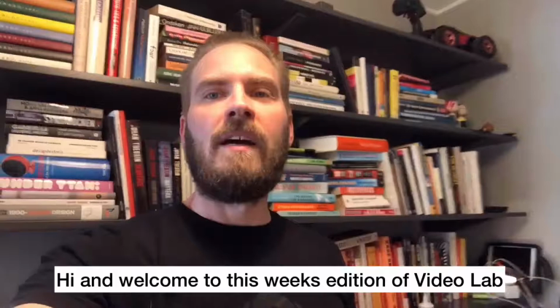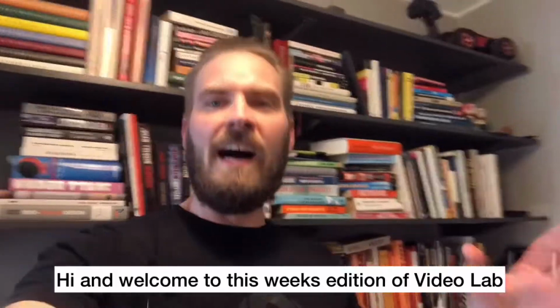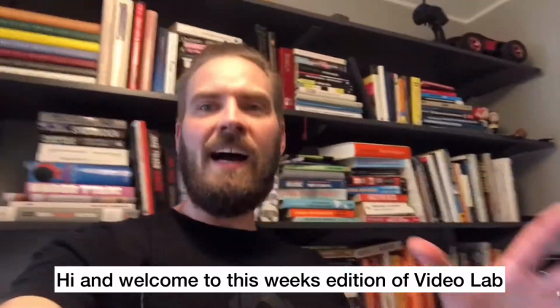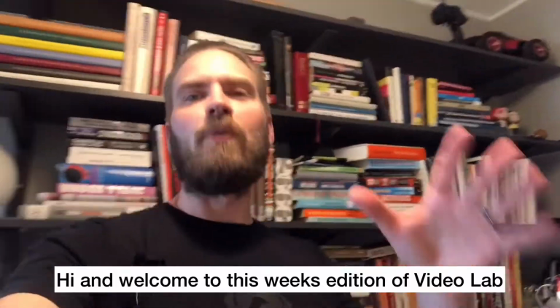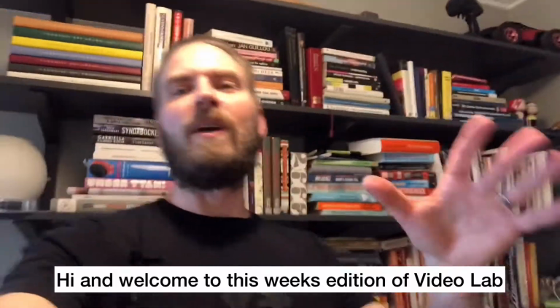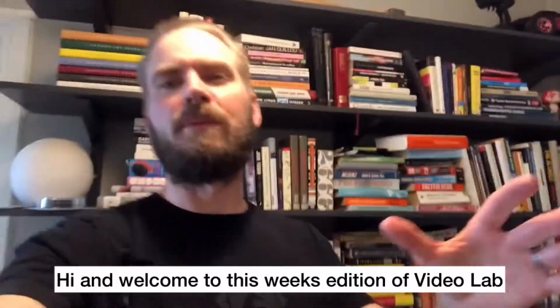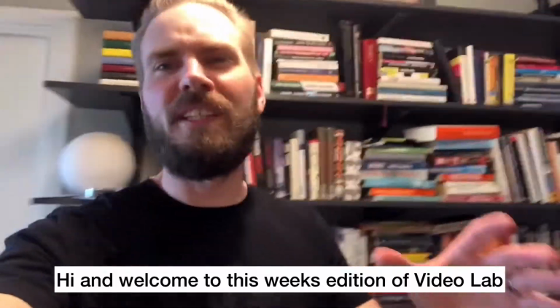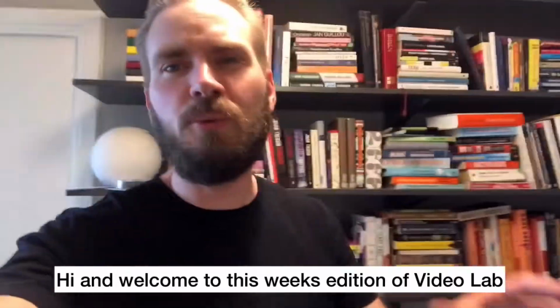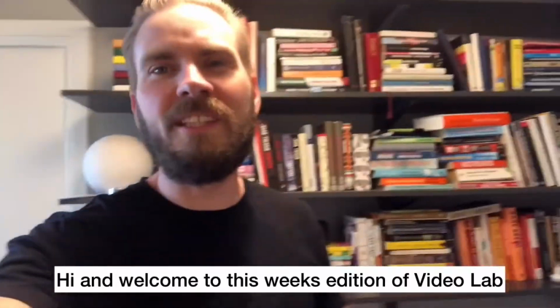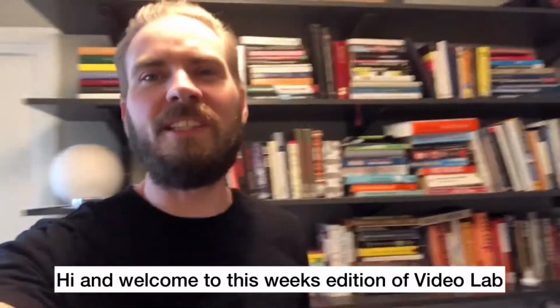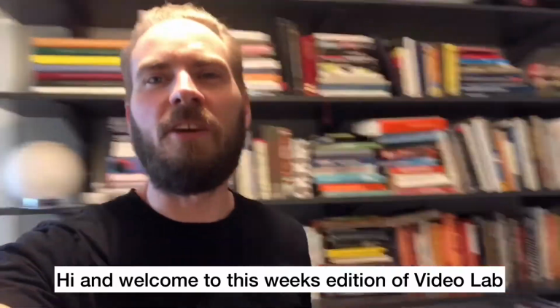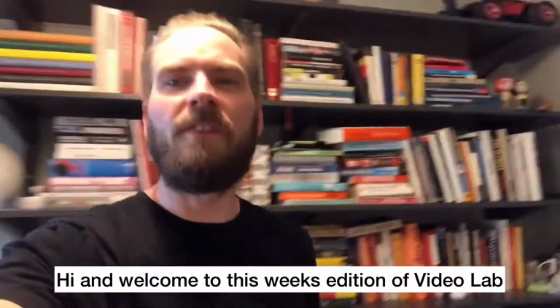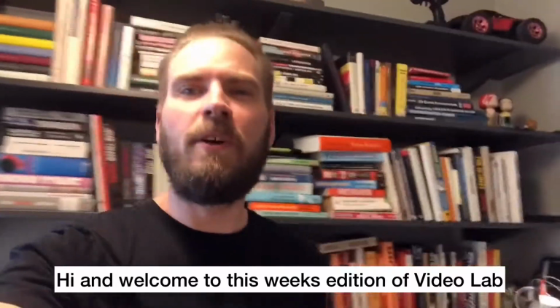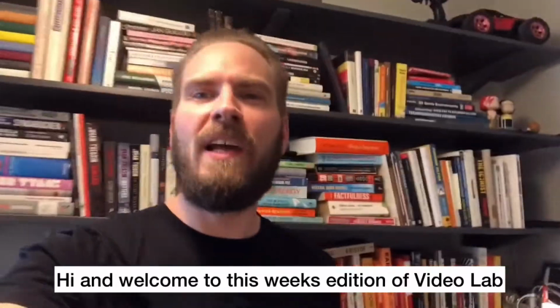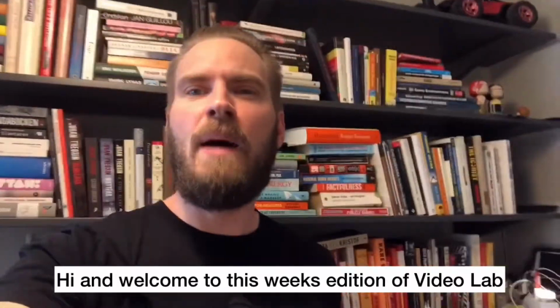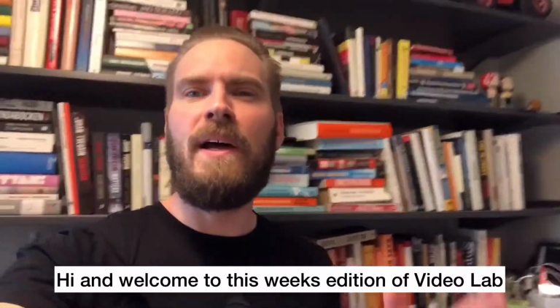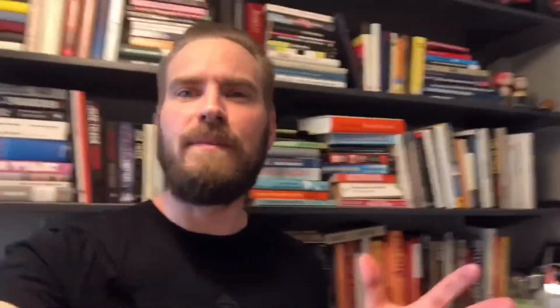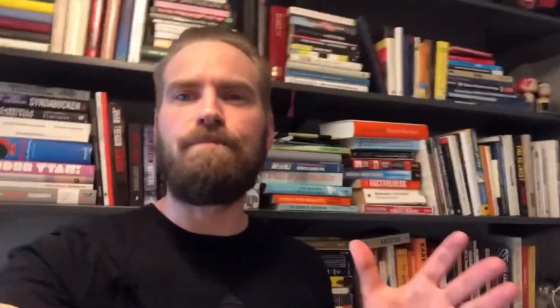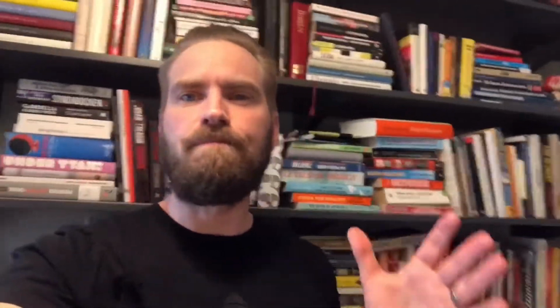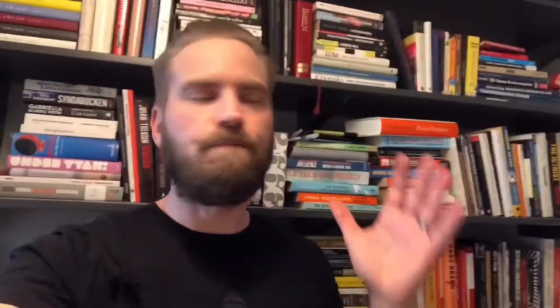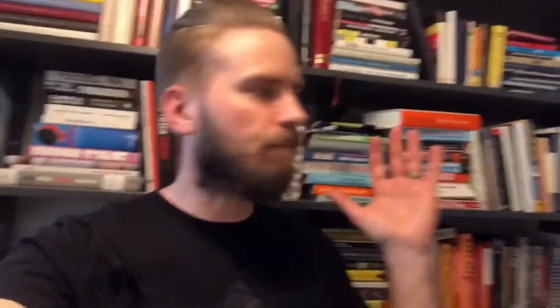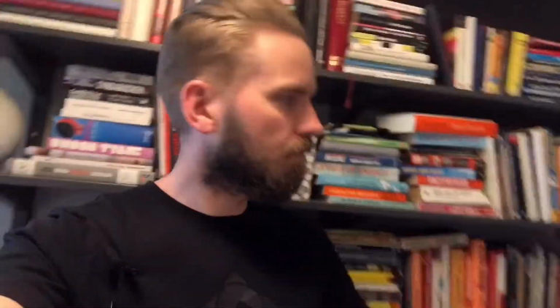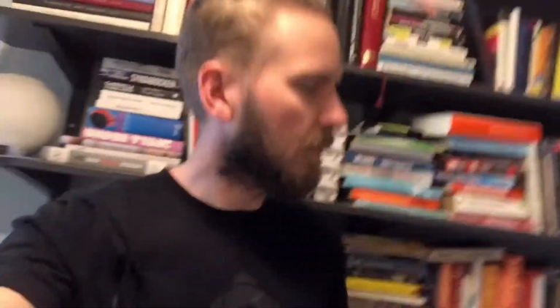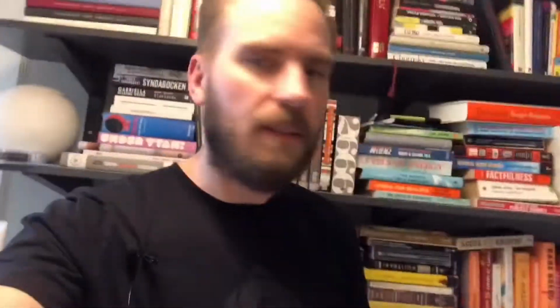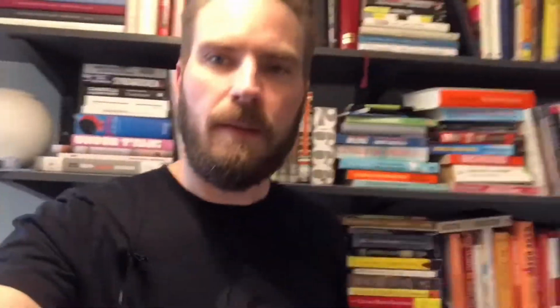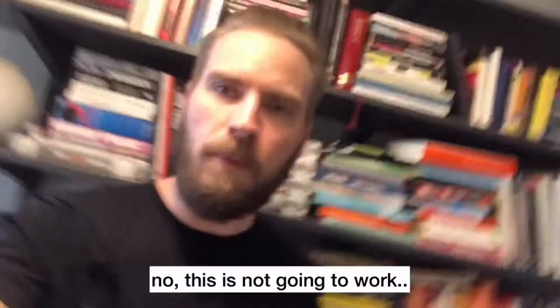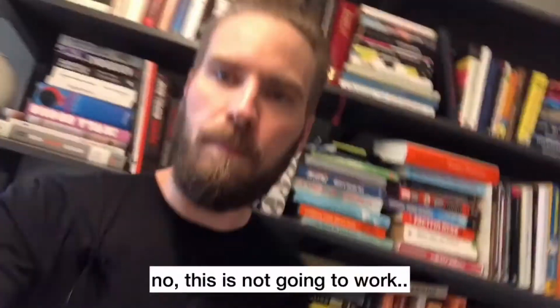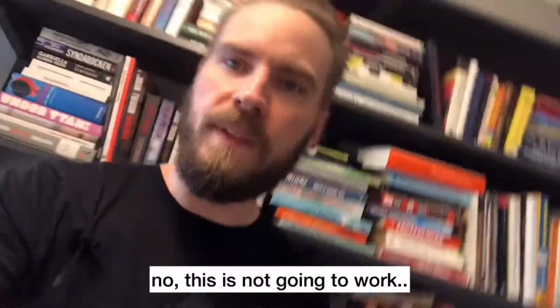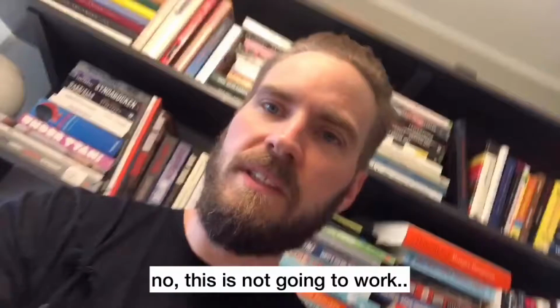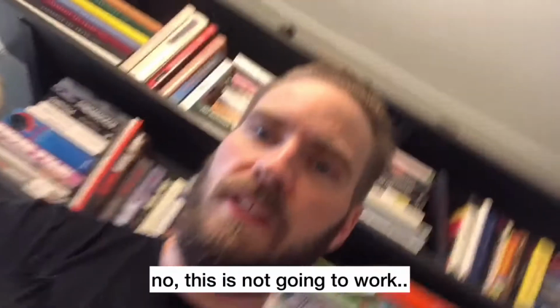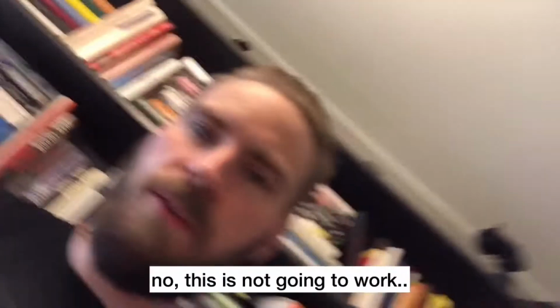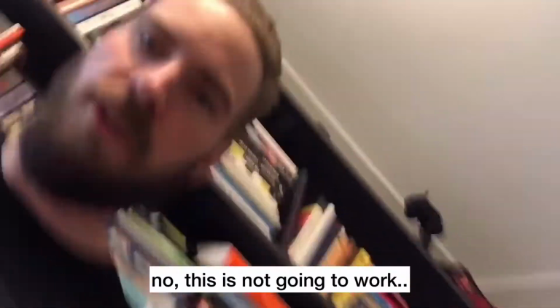Hi and welcome to this week's edition of Video Lab — and this is not gonna work.